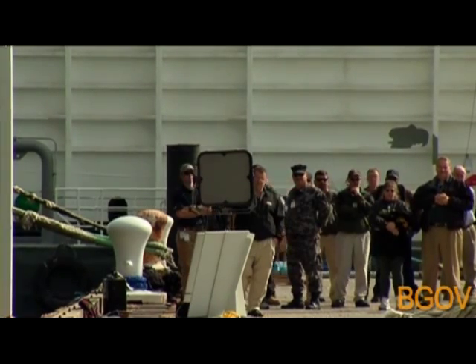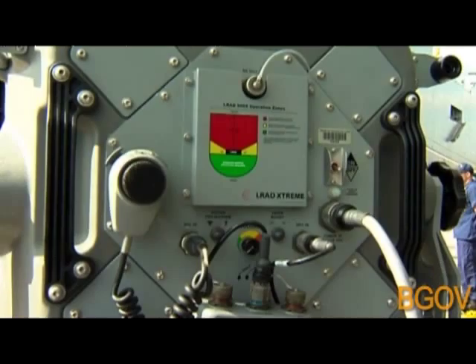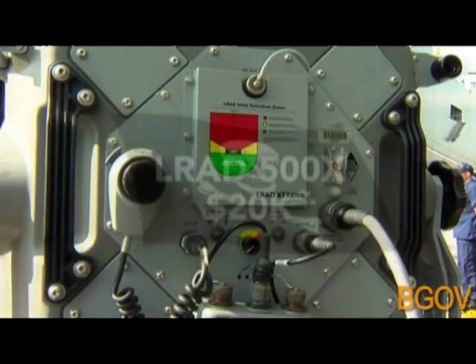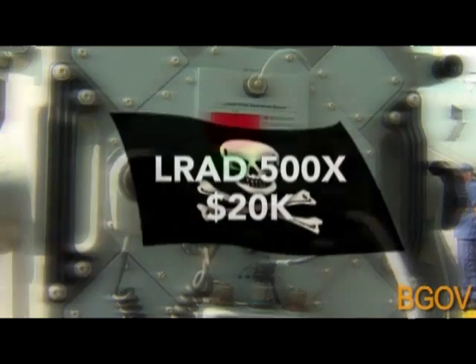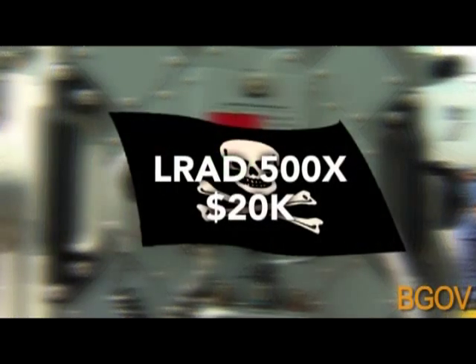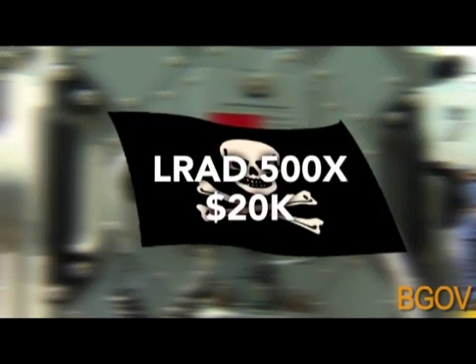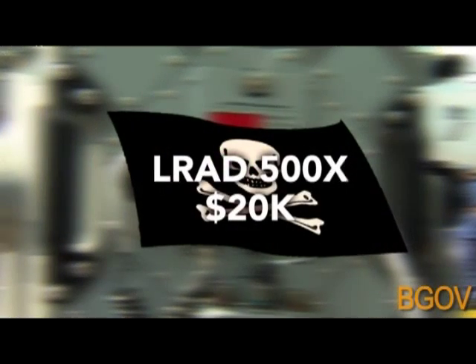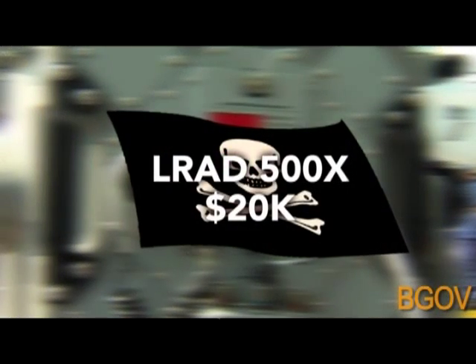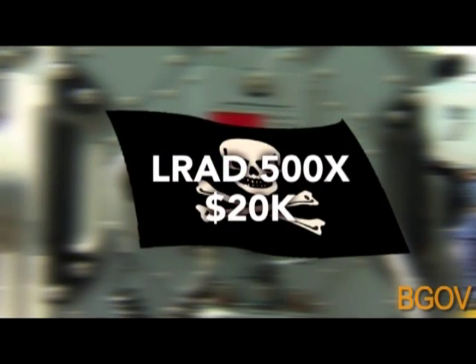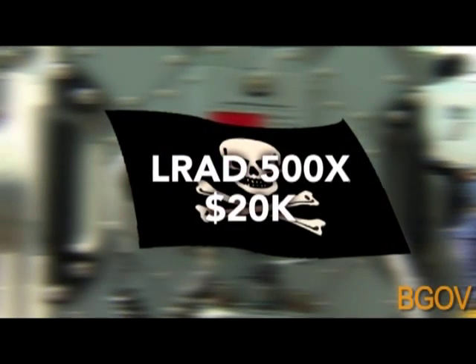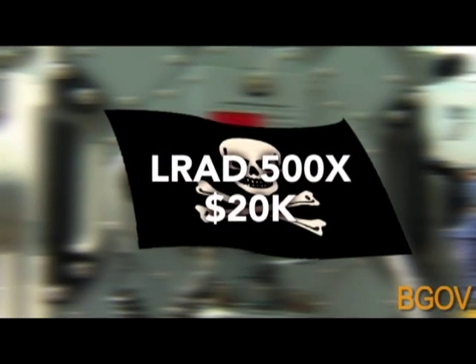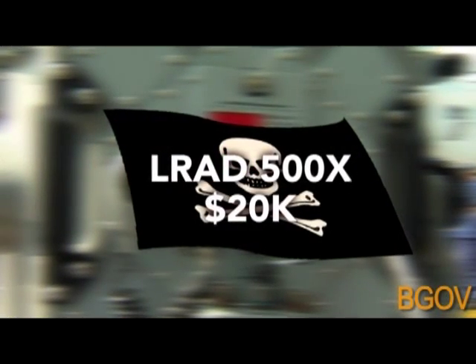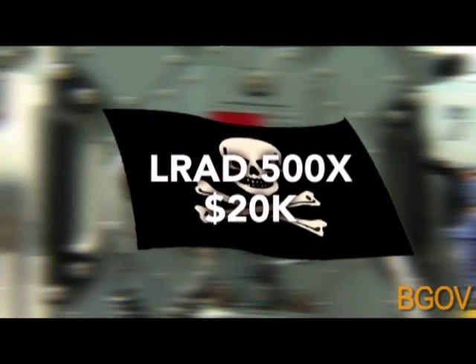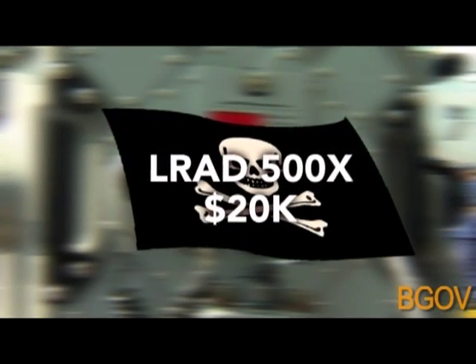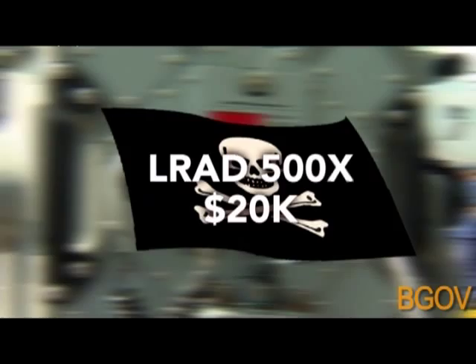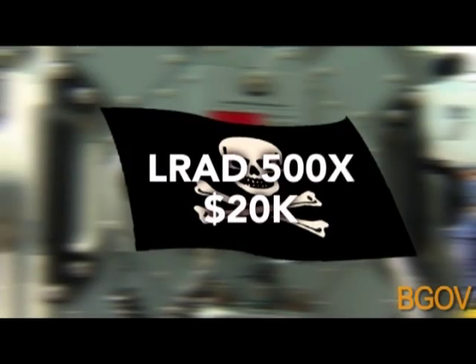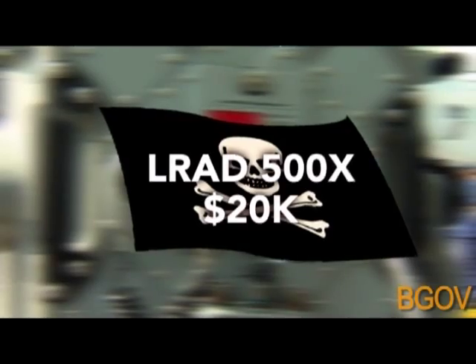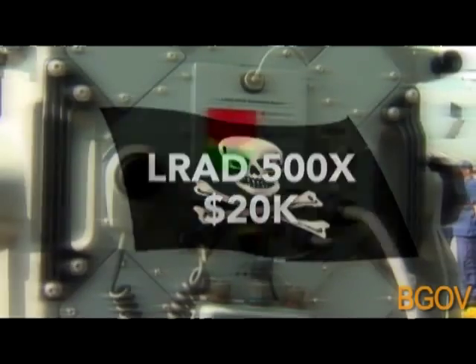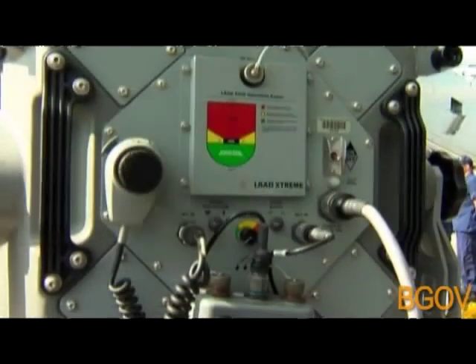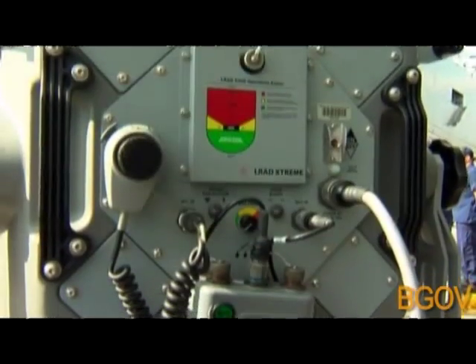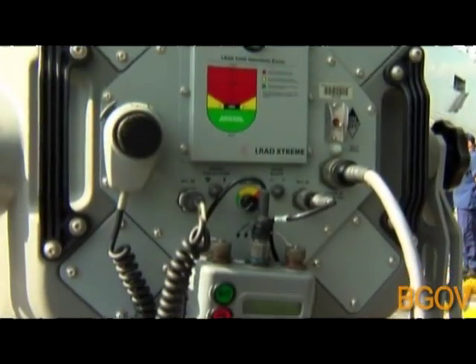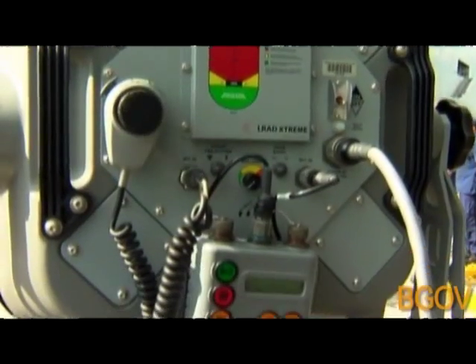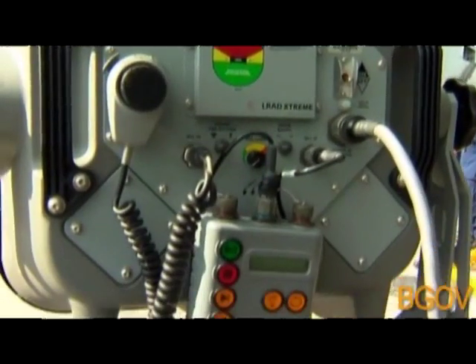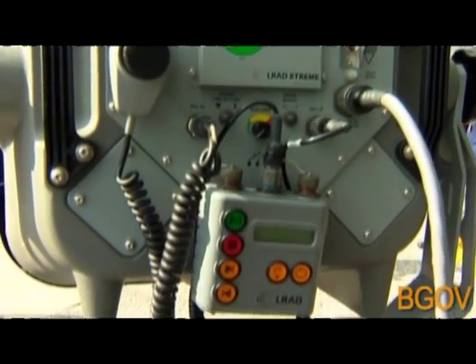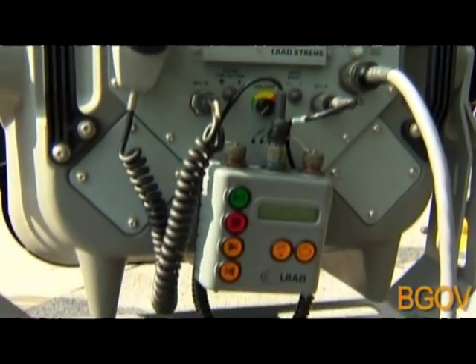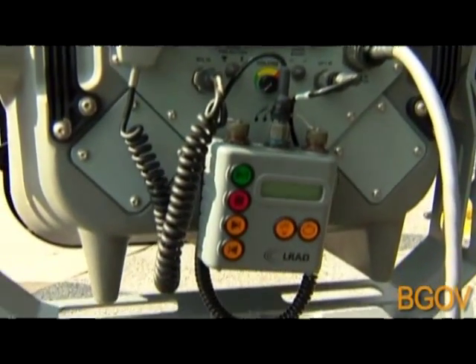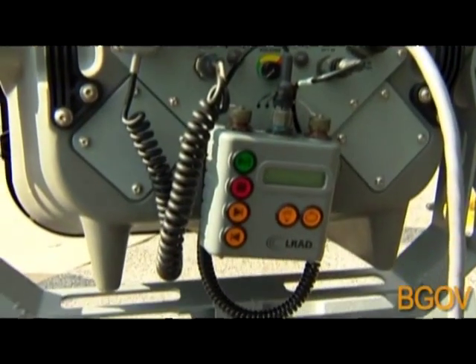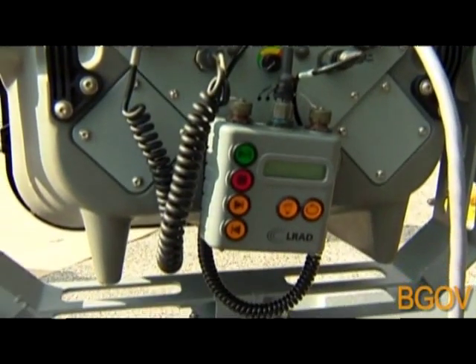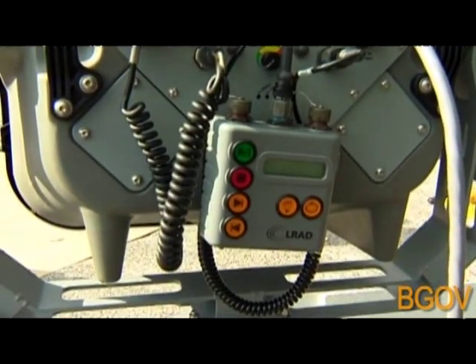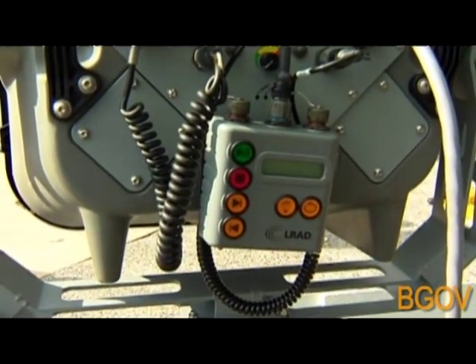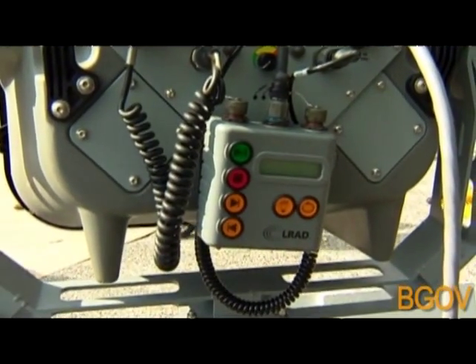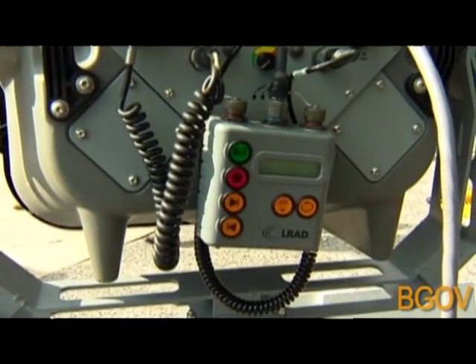At more than $20,000 each, these machines are already being used on more than 100 Navy ships.